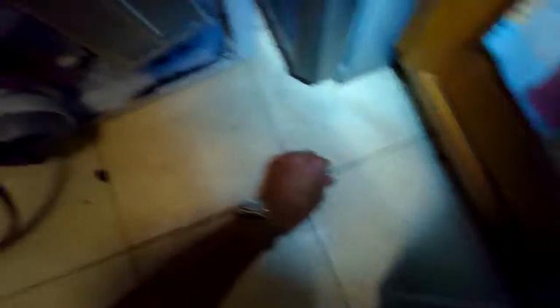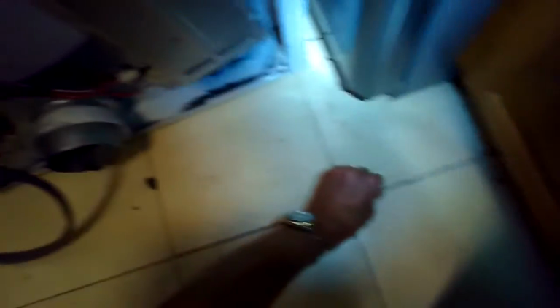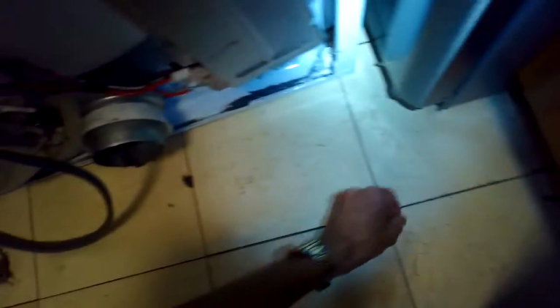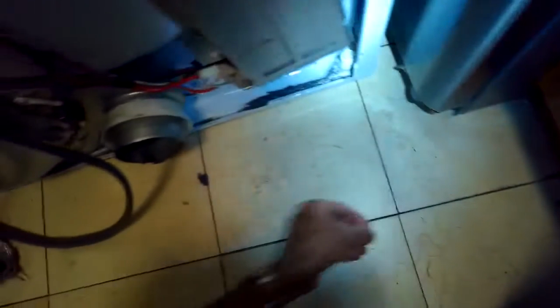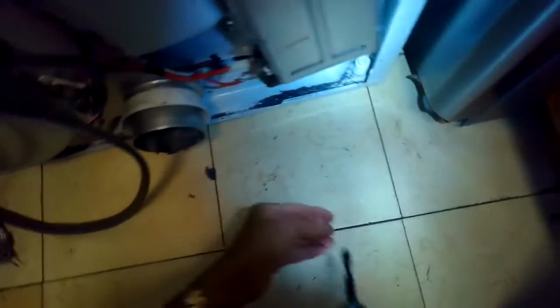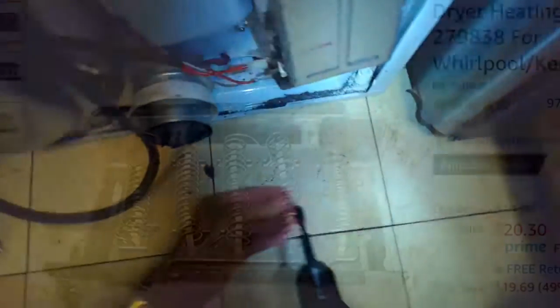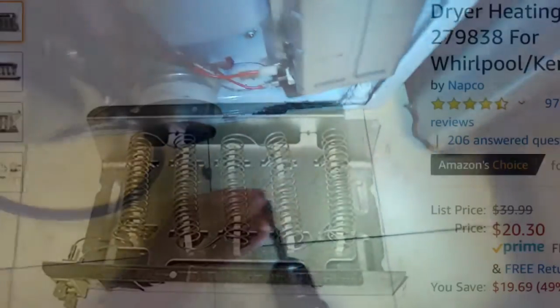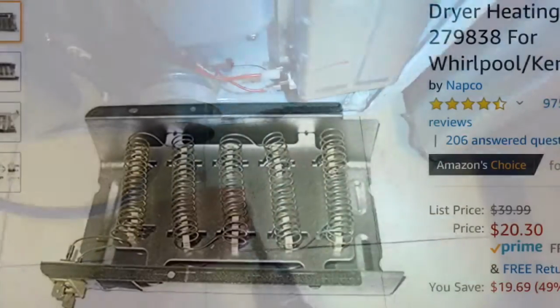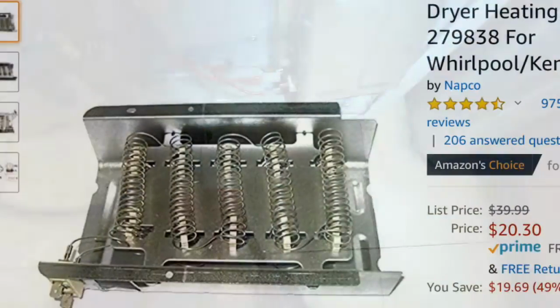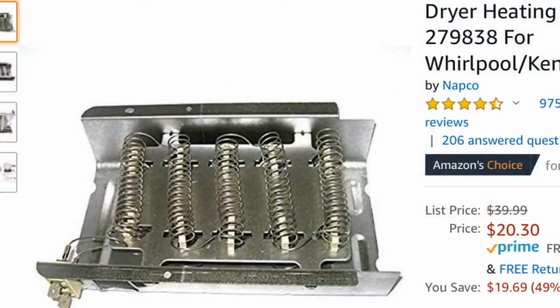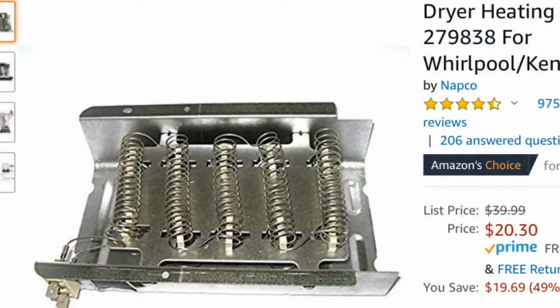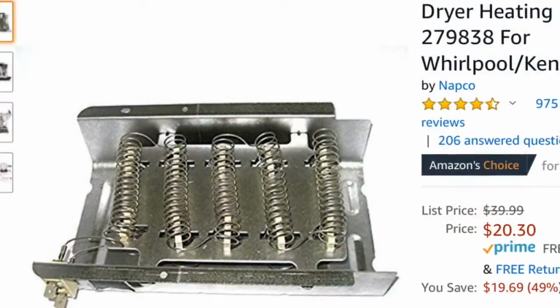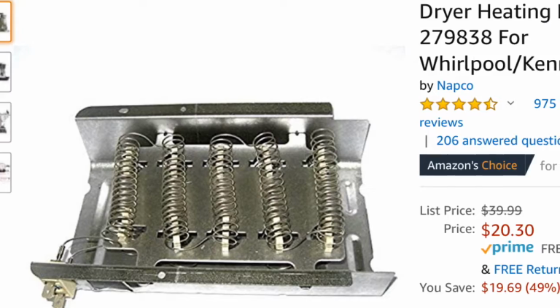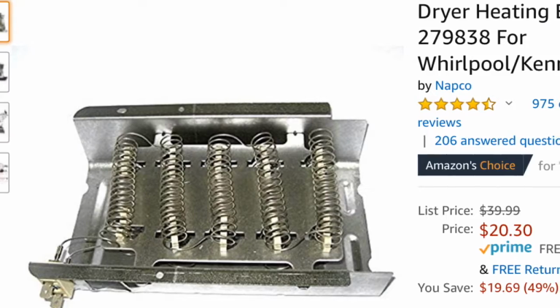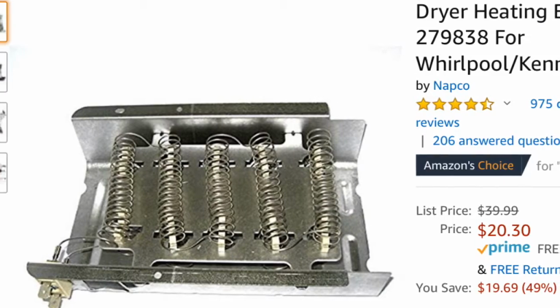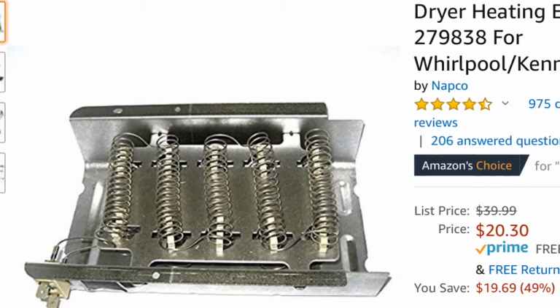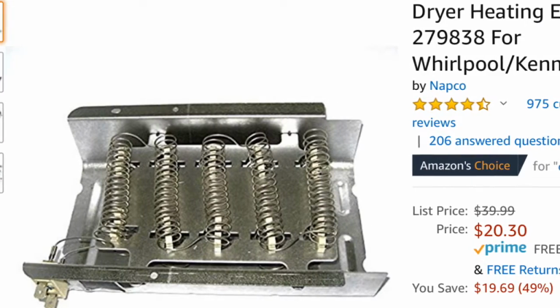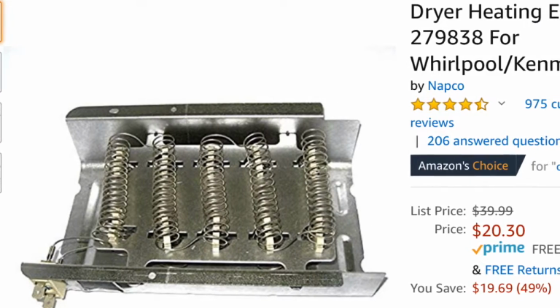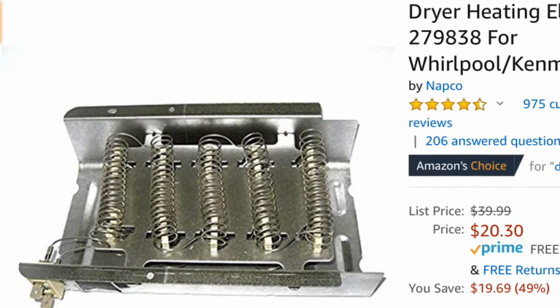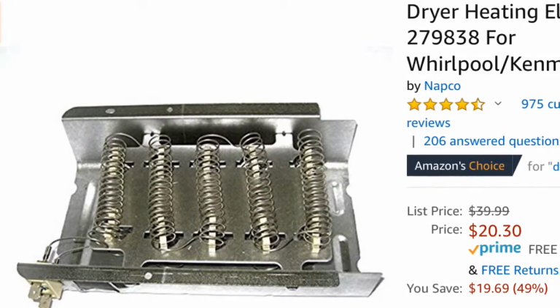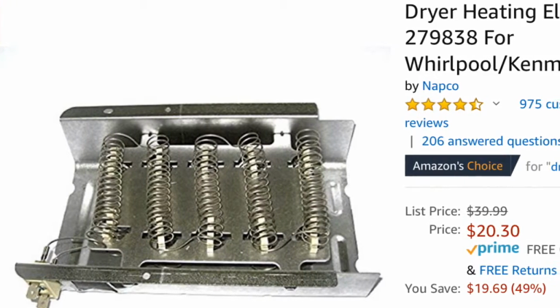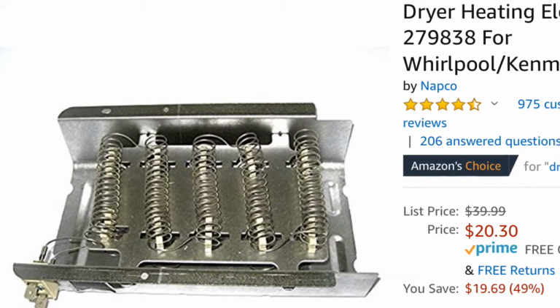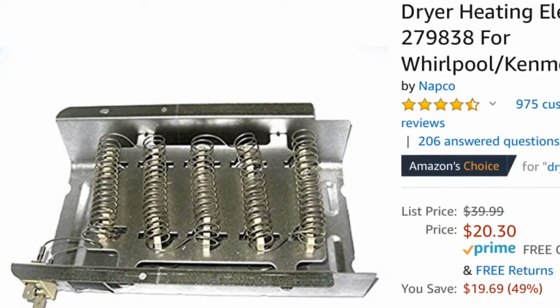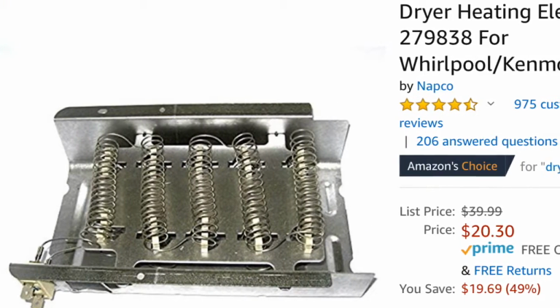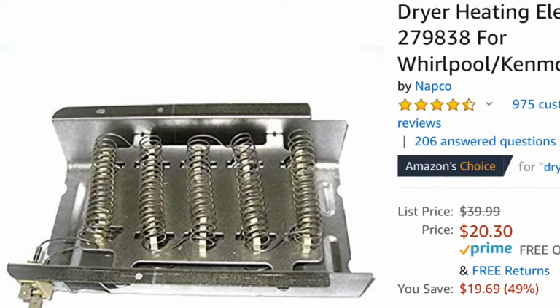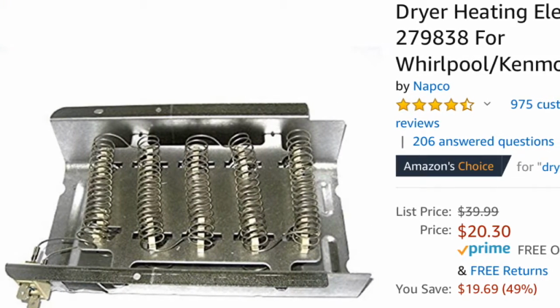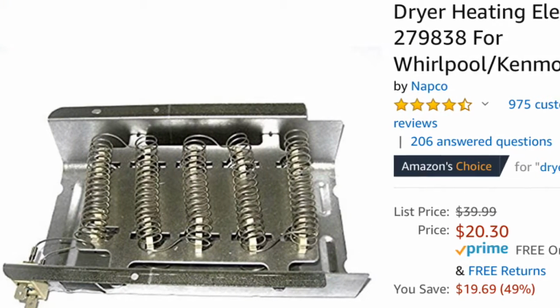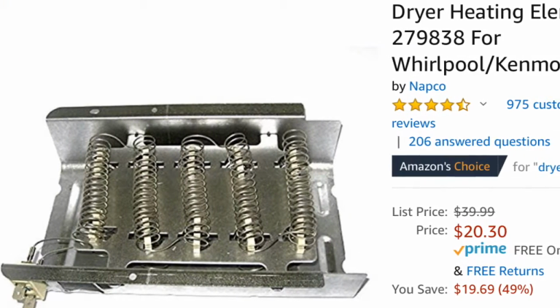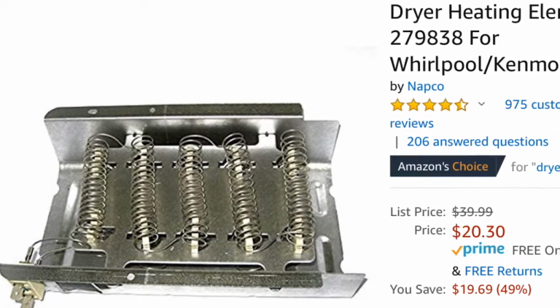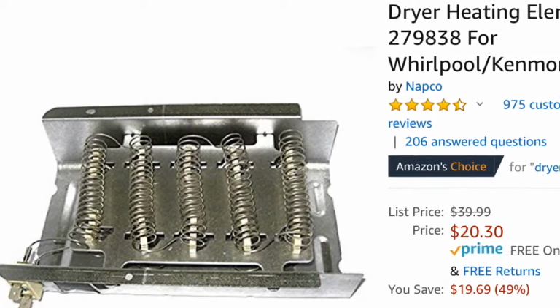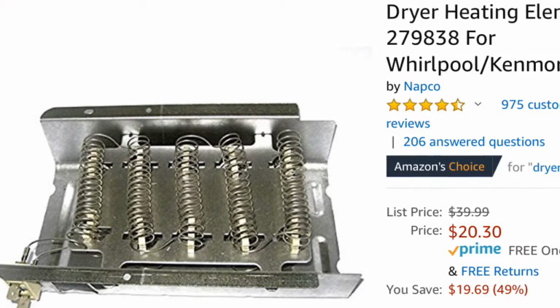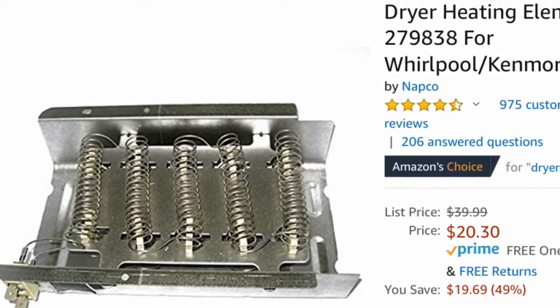Here's the element on Amazon that shows the part number. These are pretty cheap — you could probably get it shipped to you for about 25 bucks.